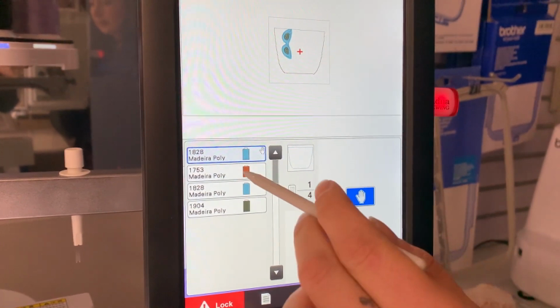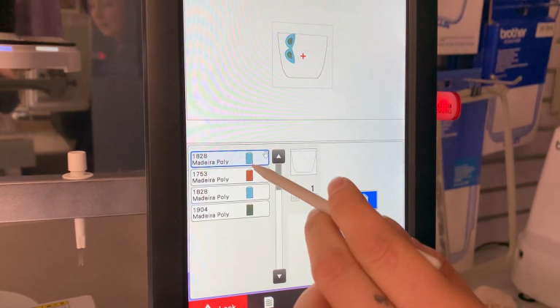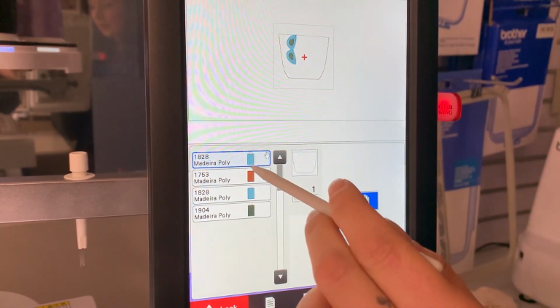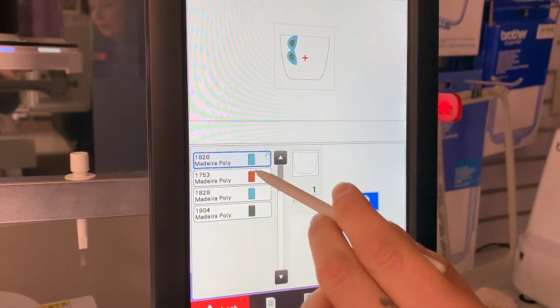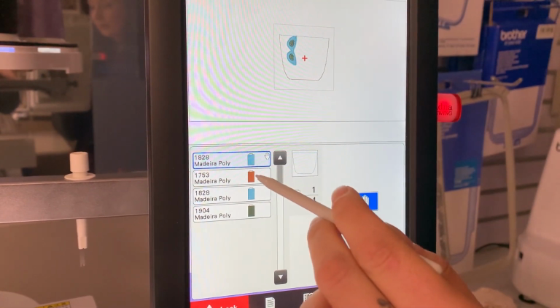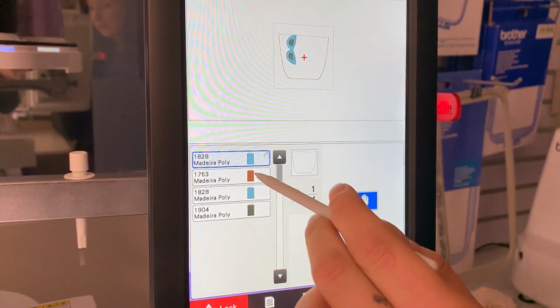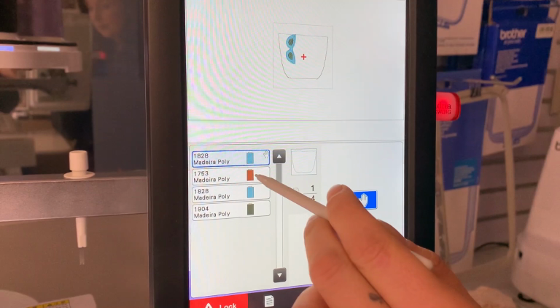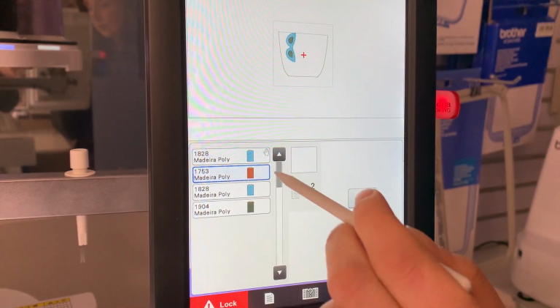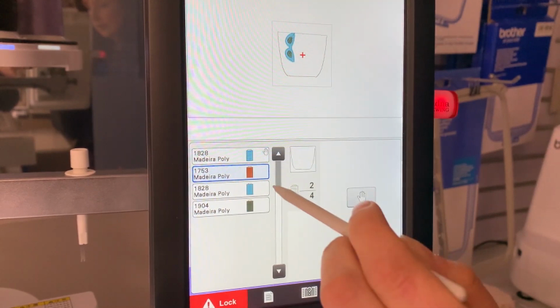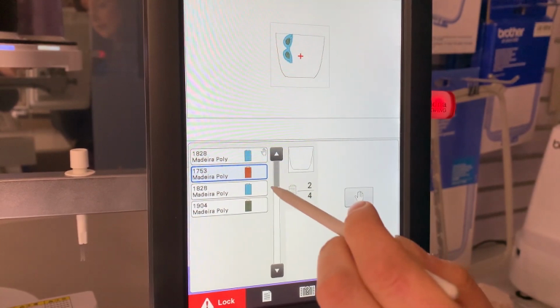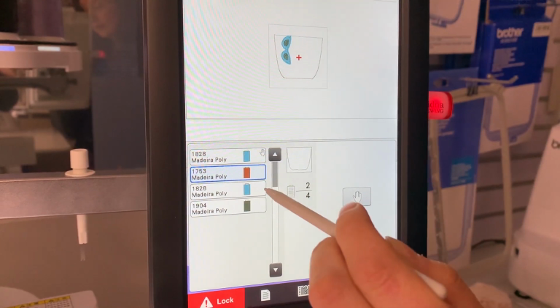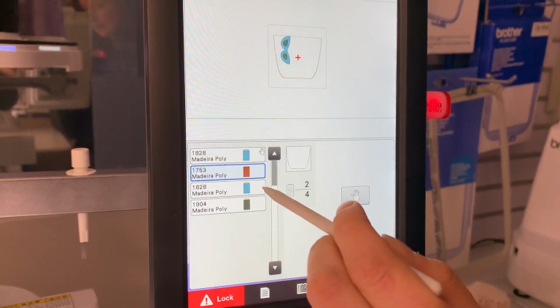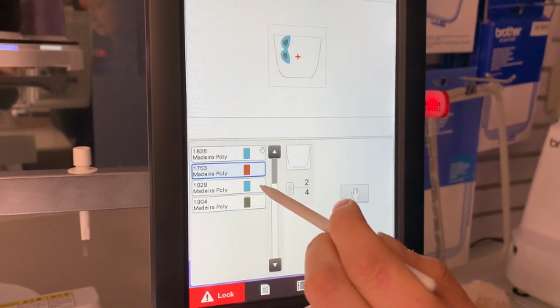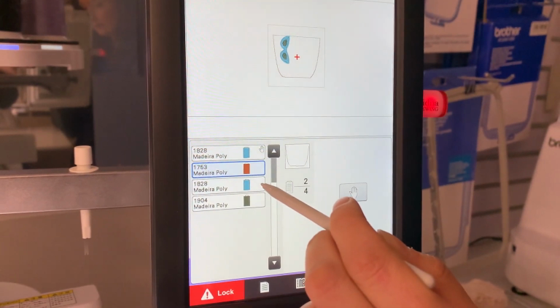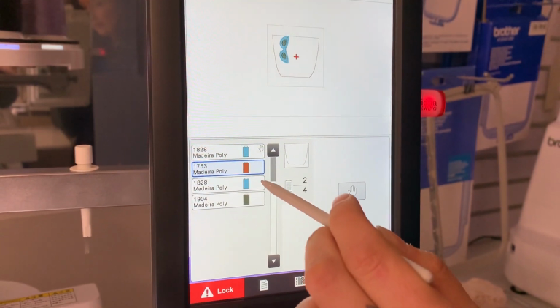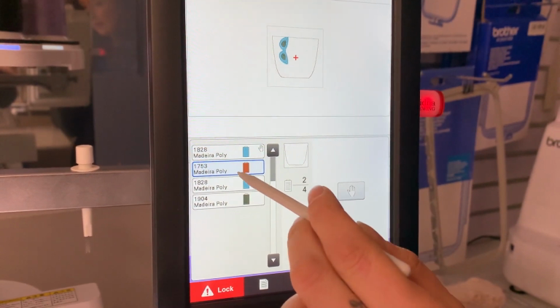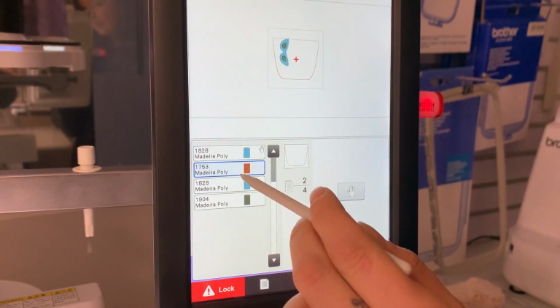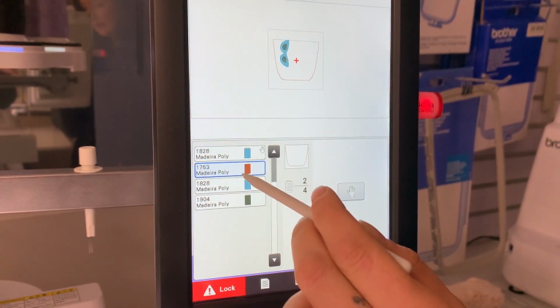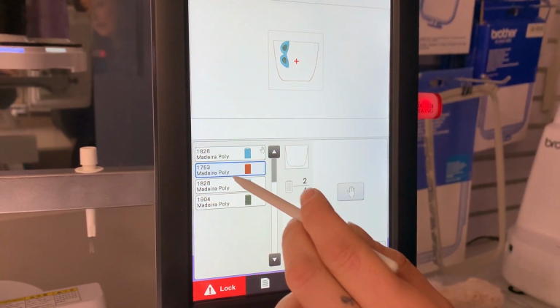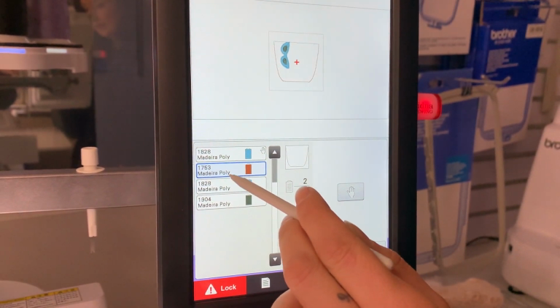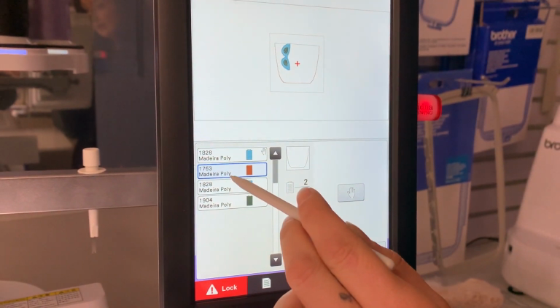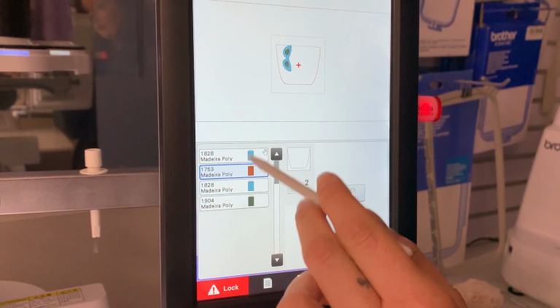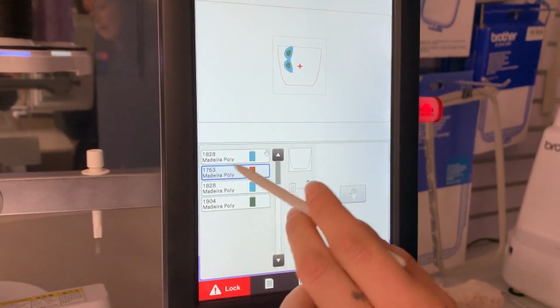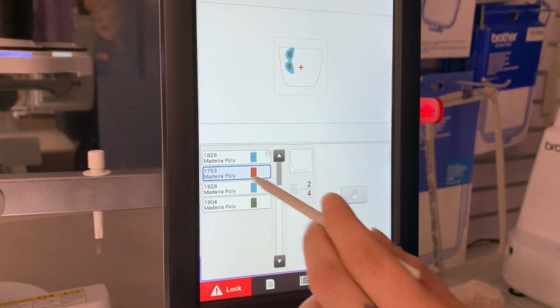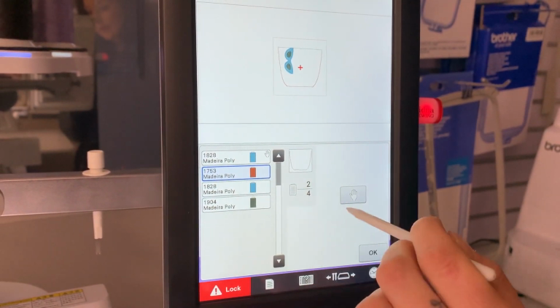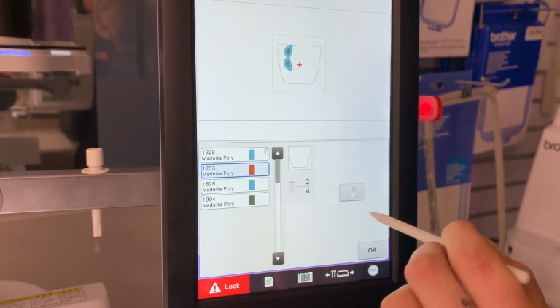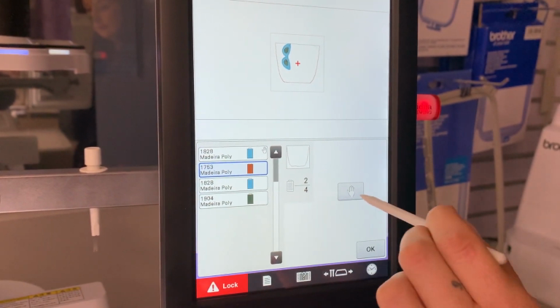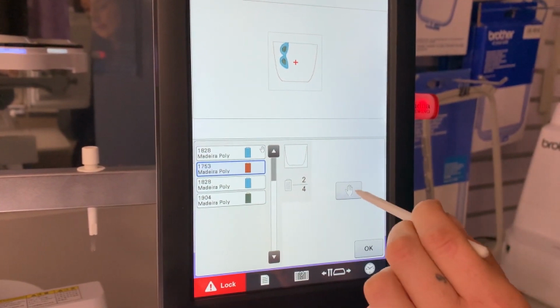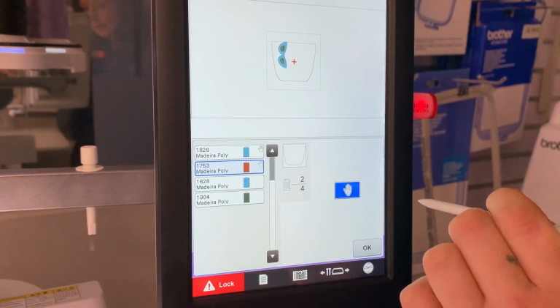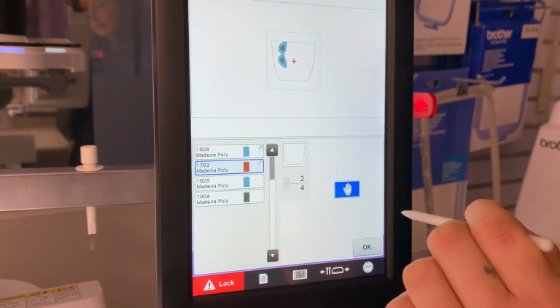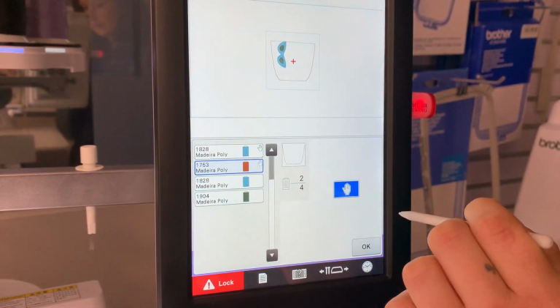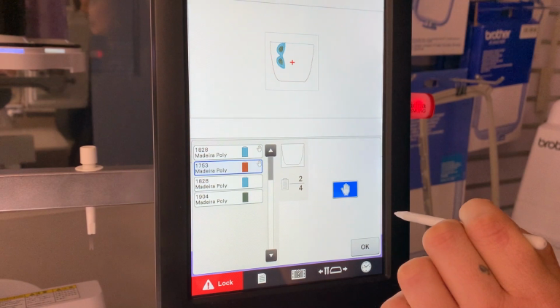To go to the next colour you select it, it'll highlight, then you add another stop.